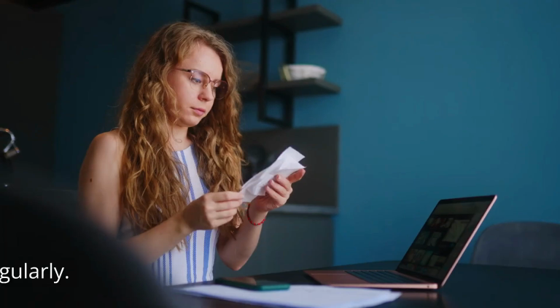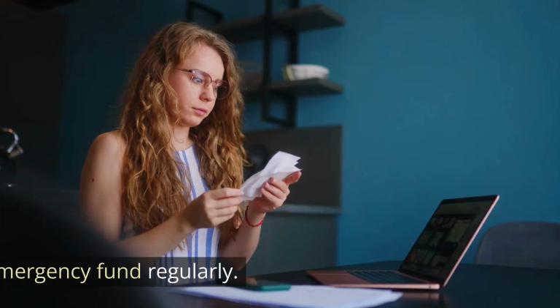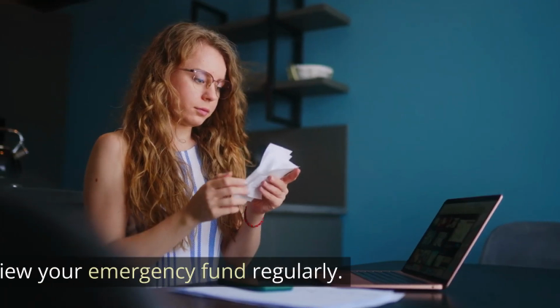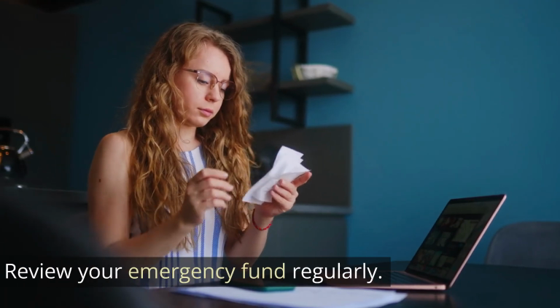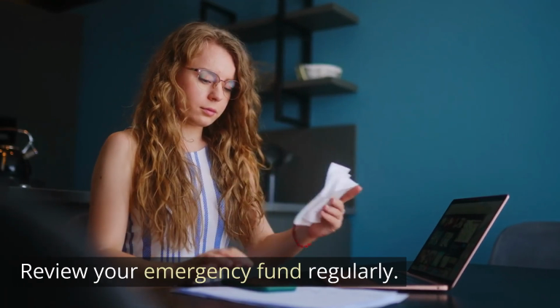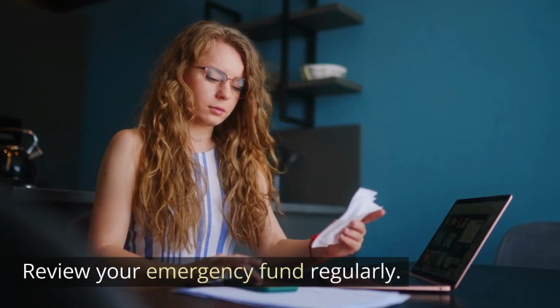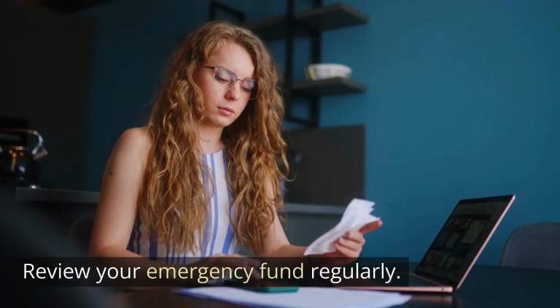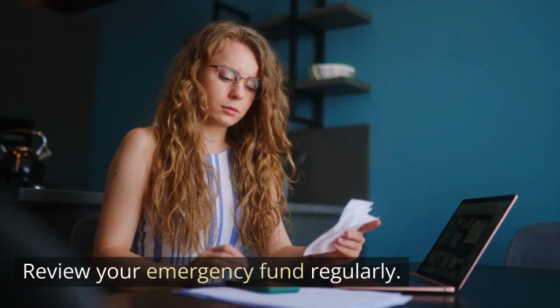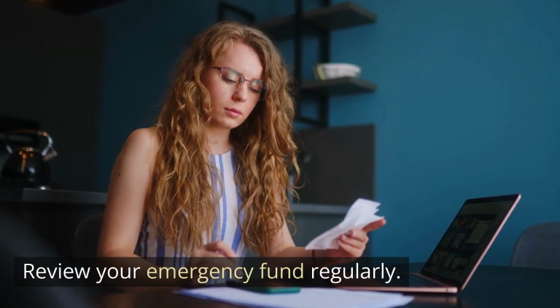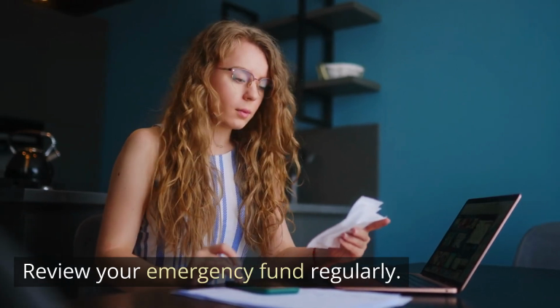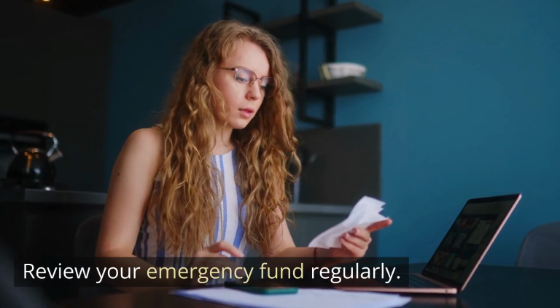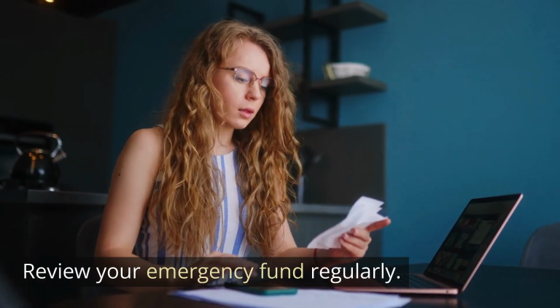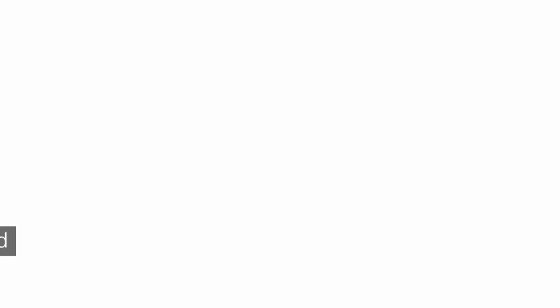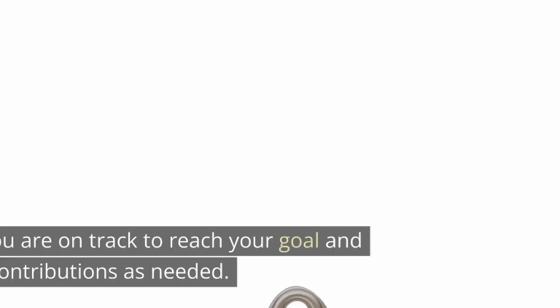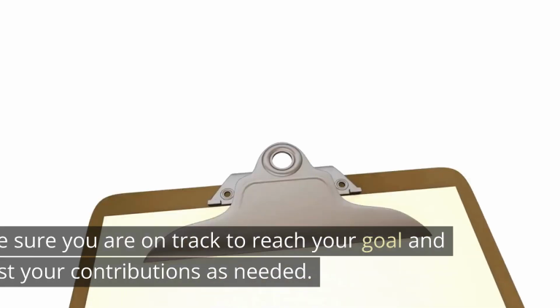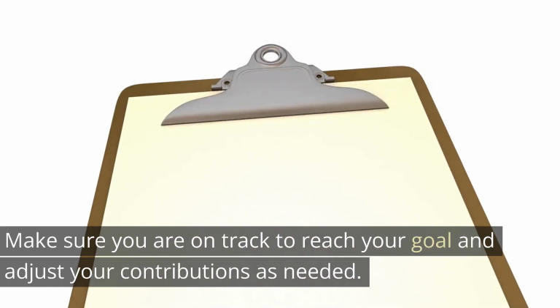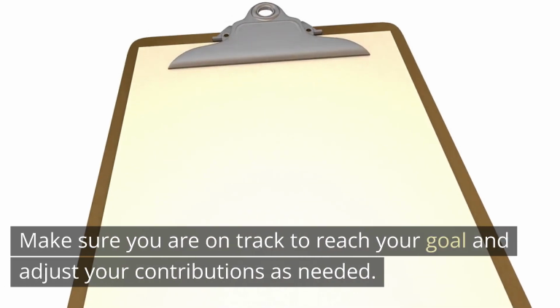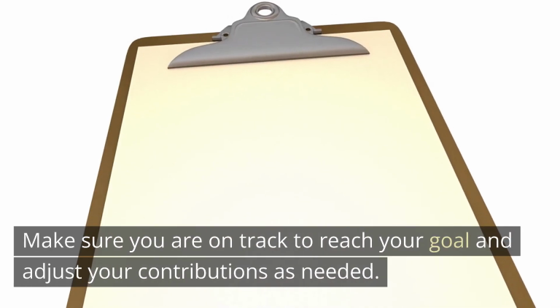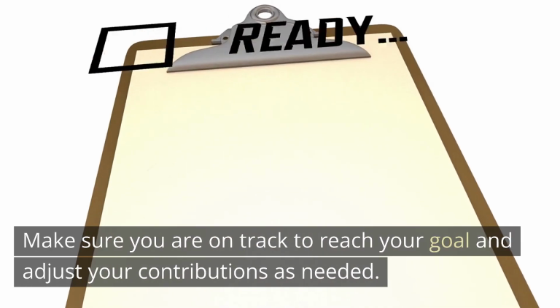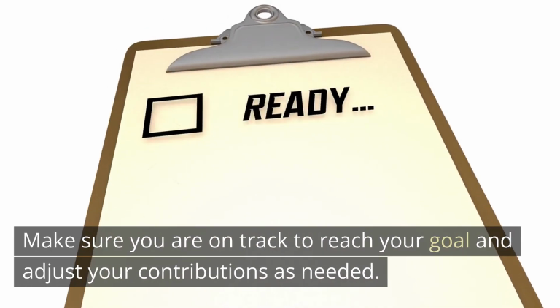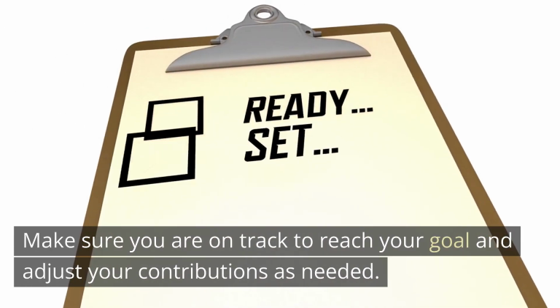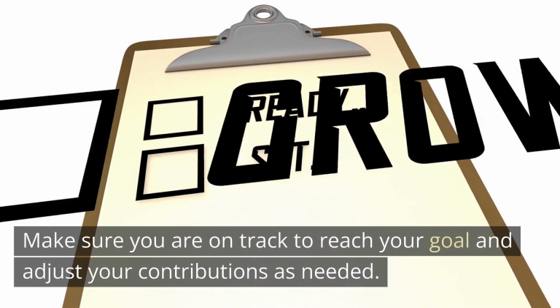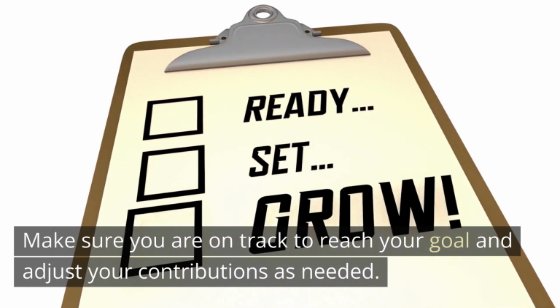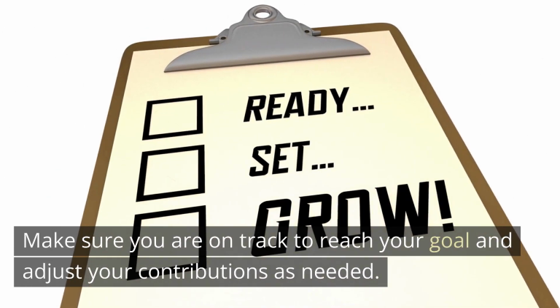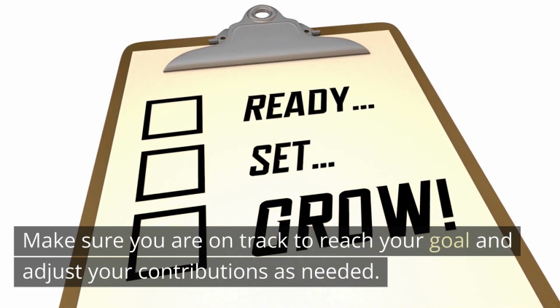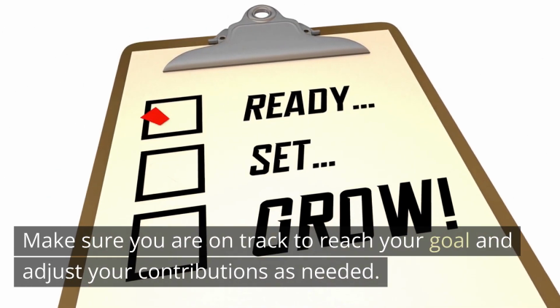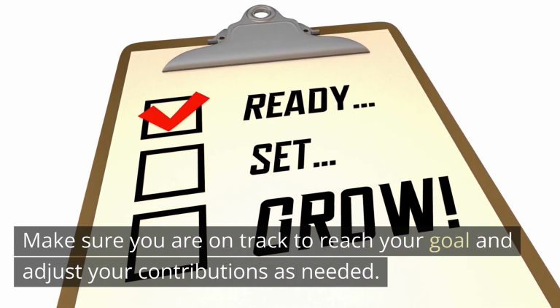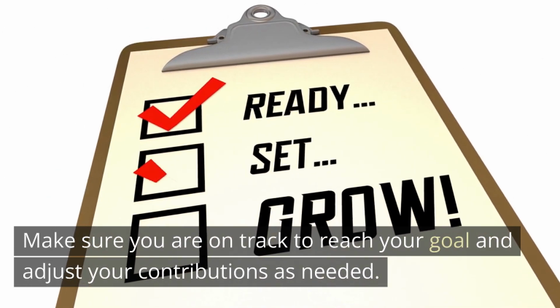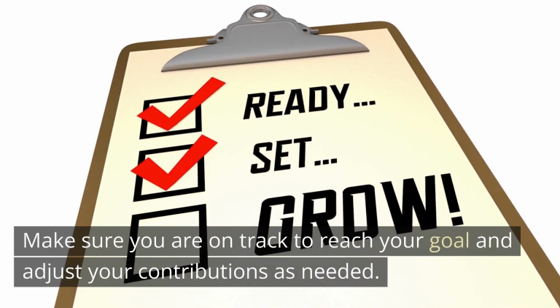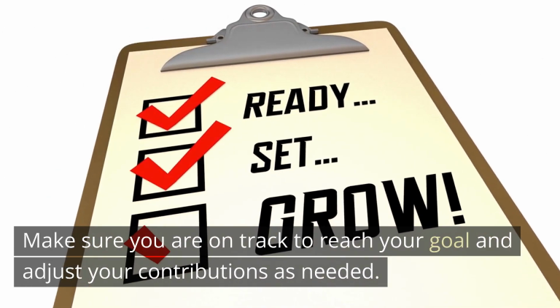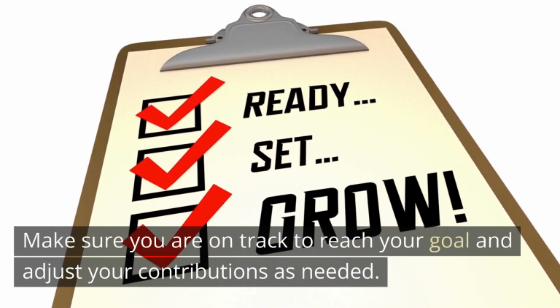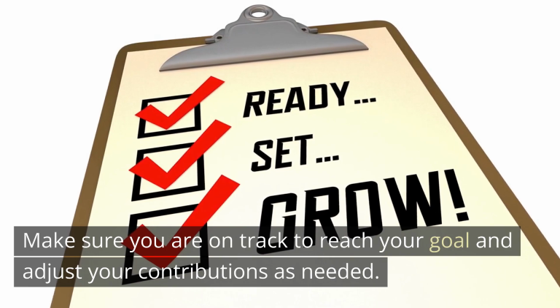Review your emergency fund regularly. Make sure you are on track to reach your goal and adjust your contributions as needed.